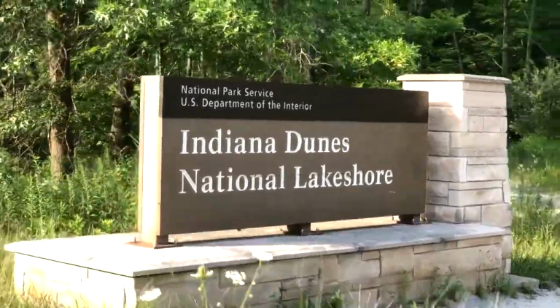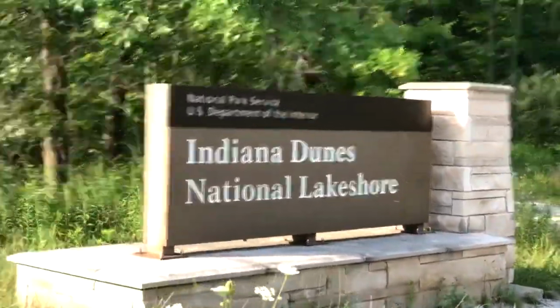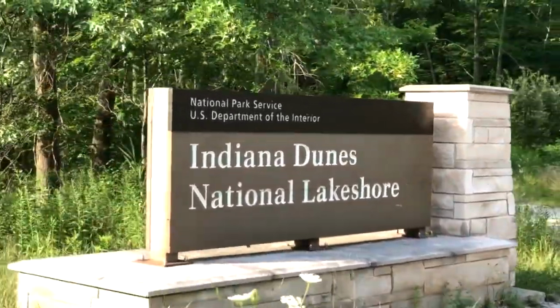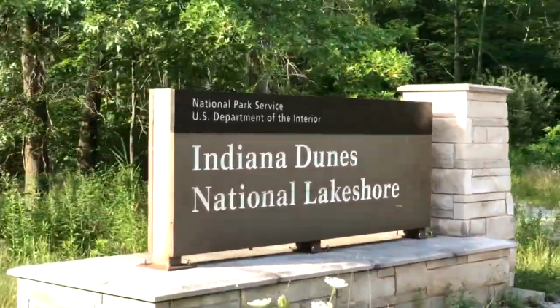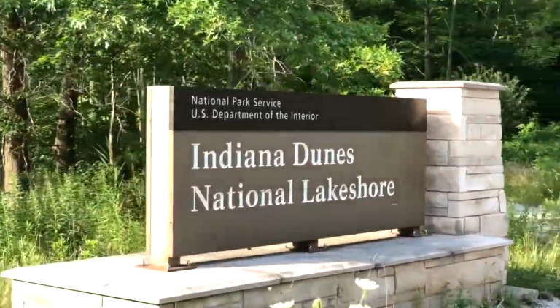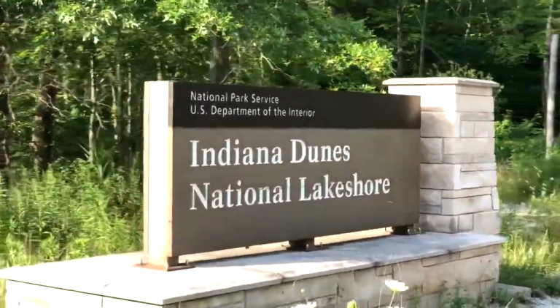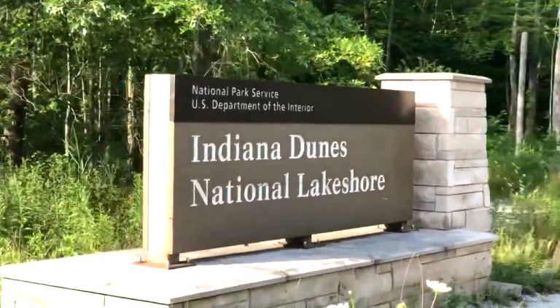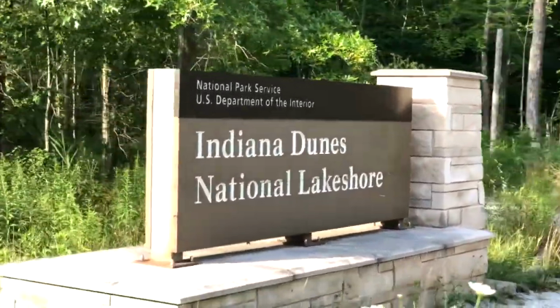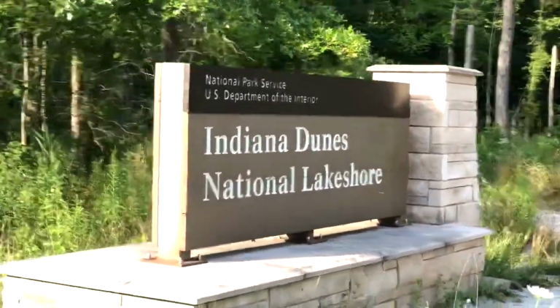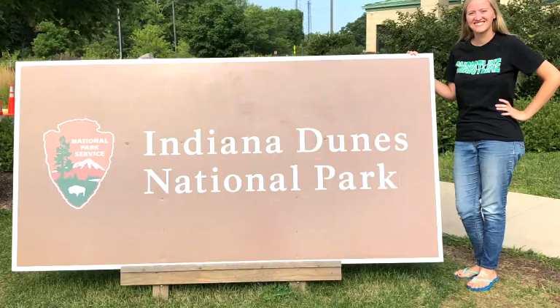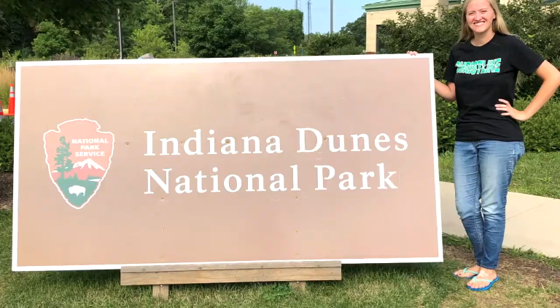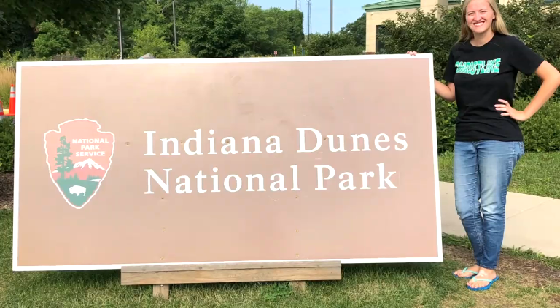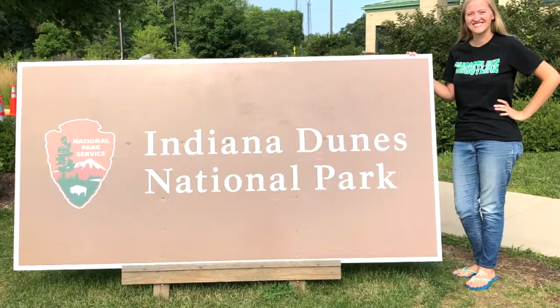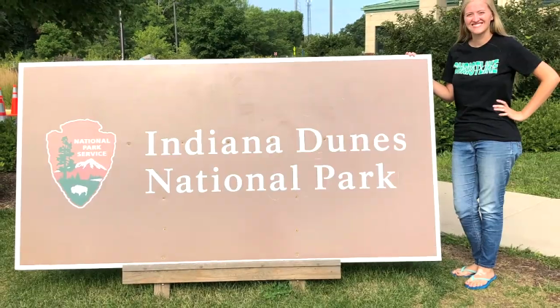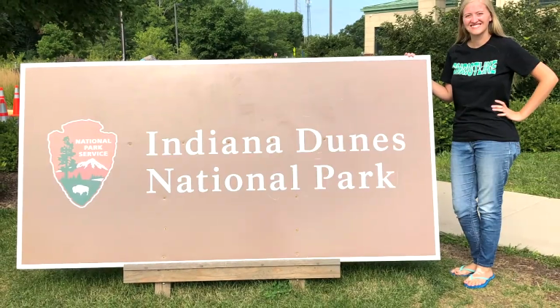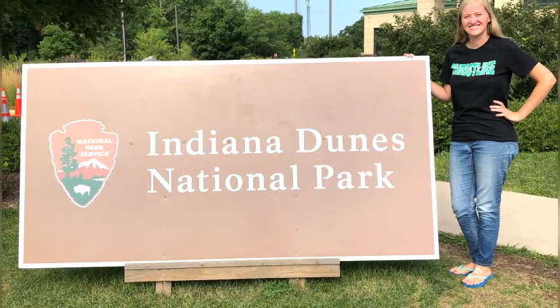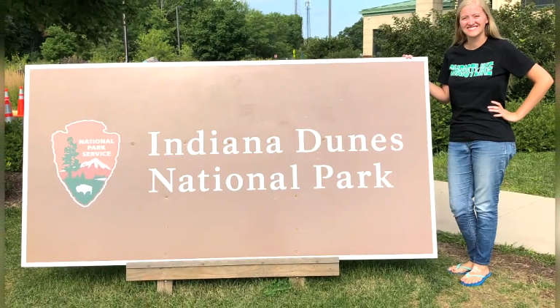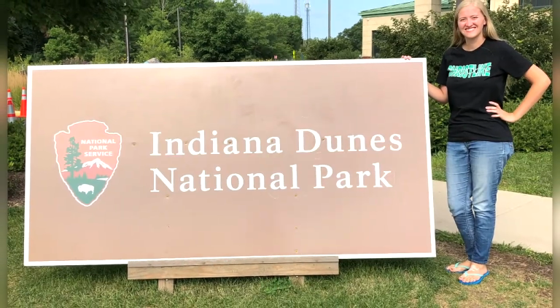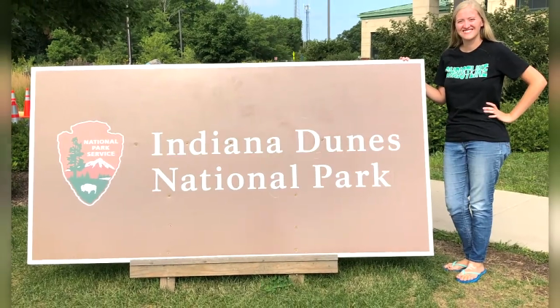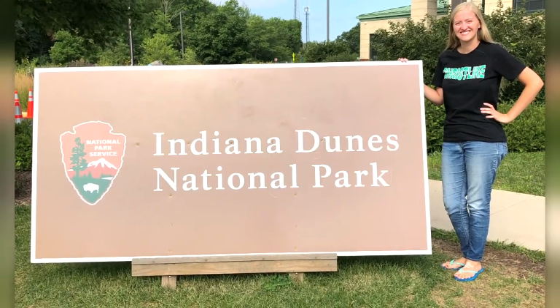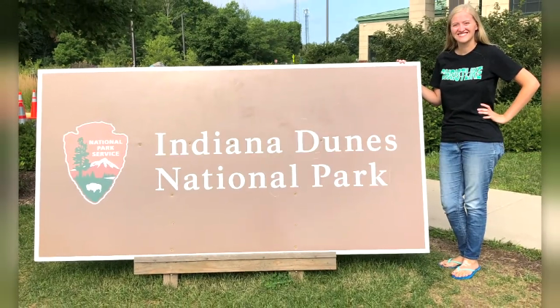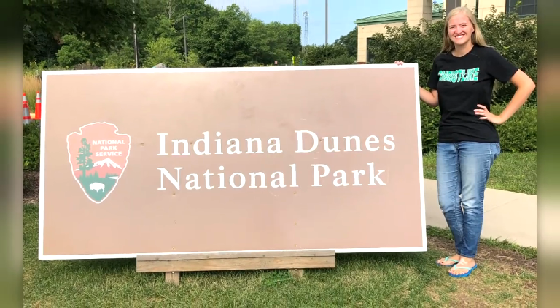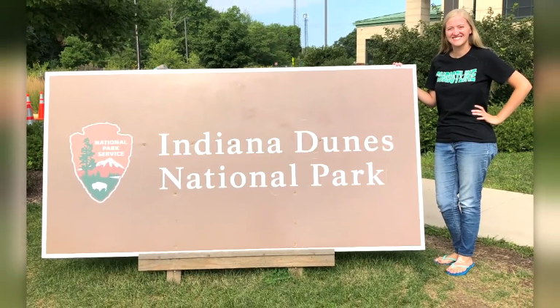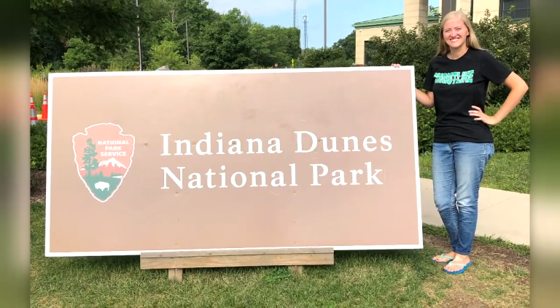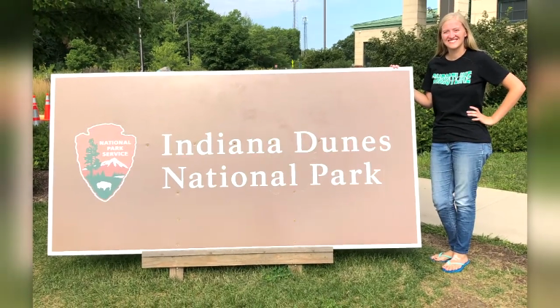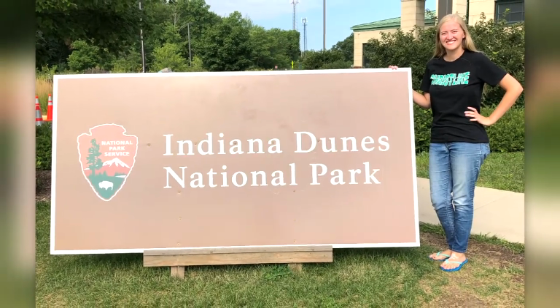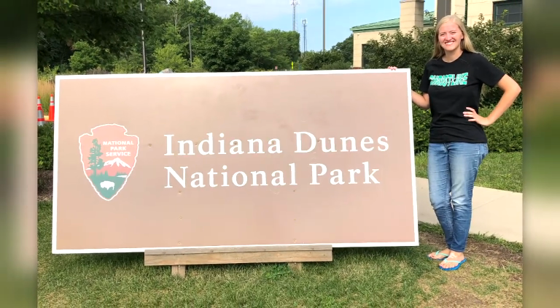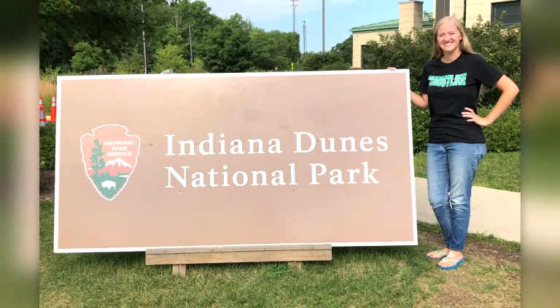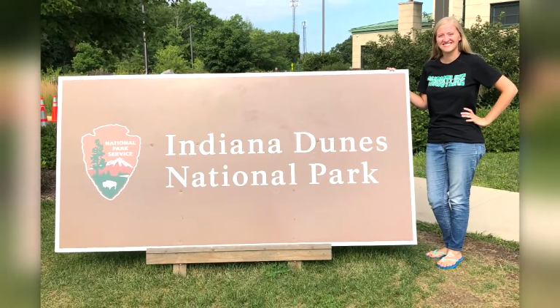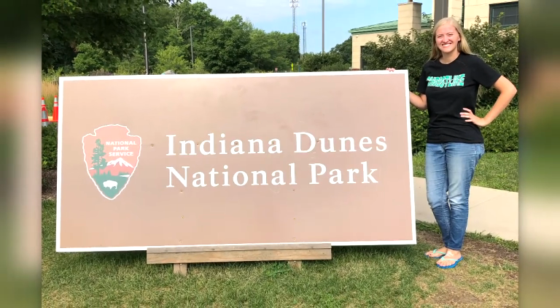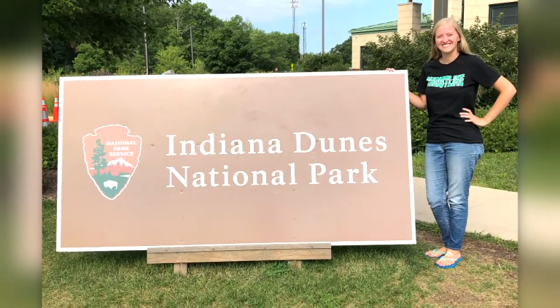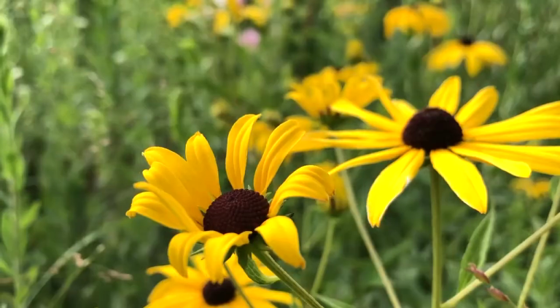In 2019, Congress changed the name, making it the 61st major national park.